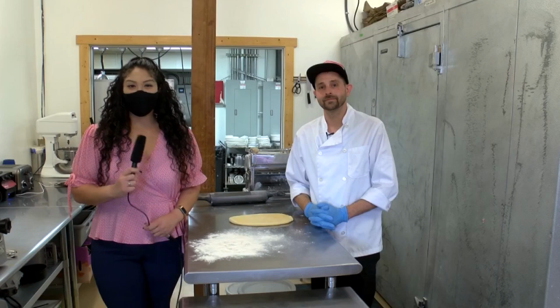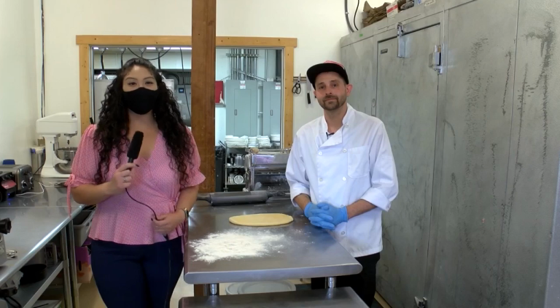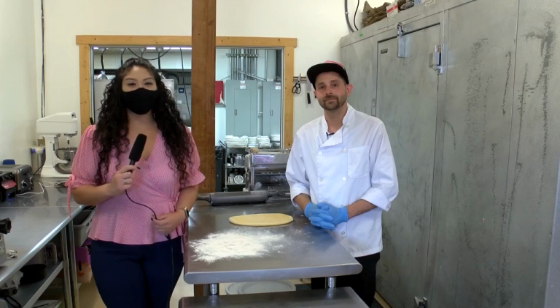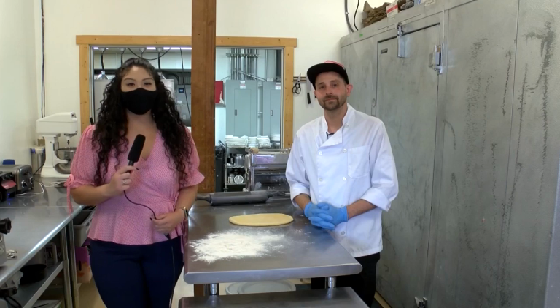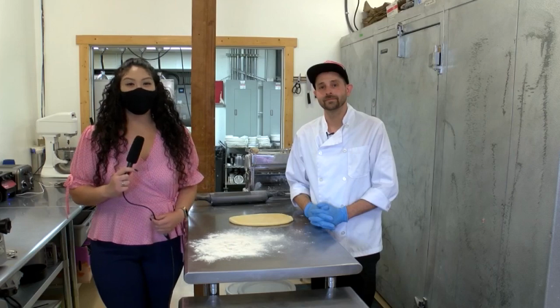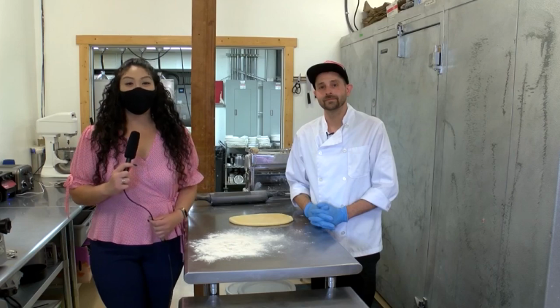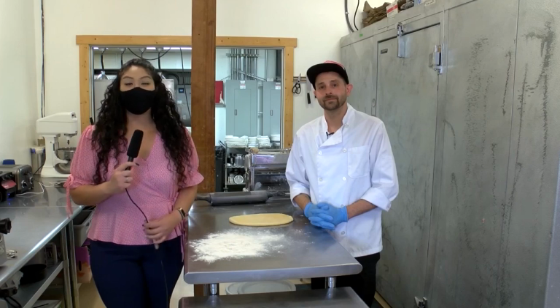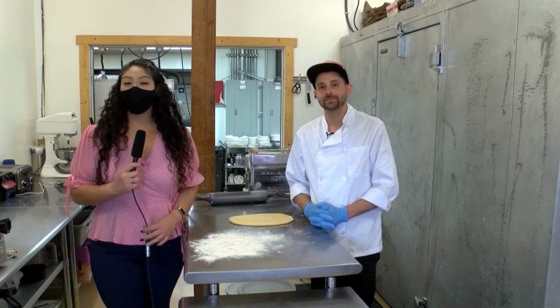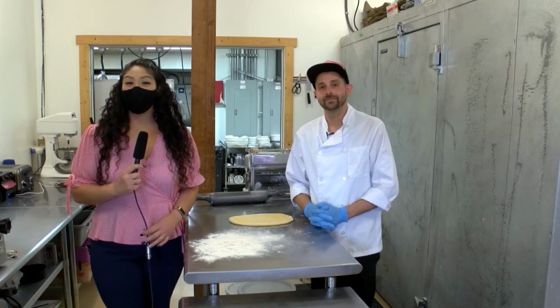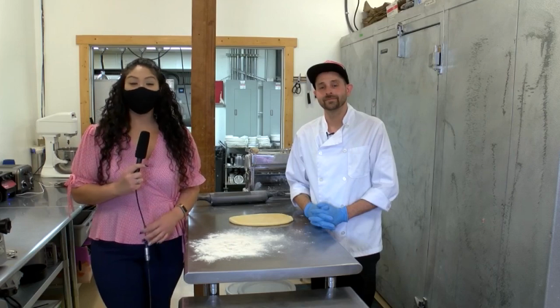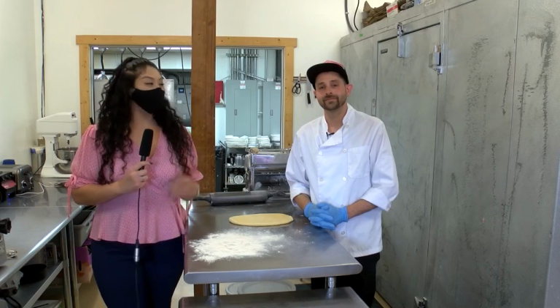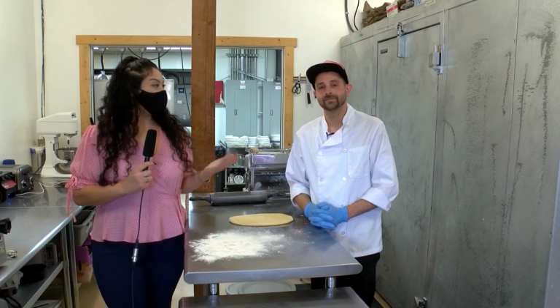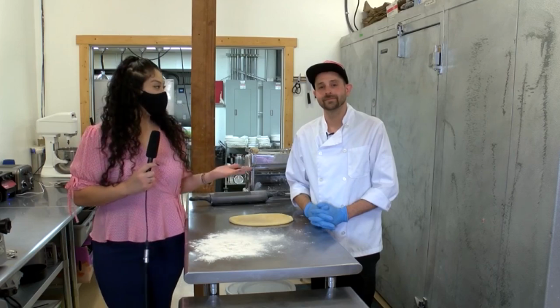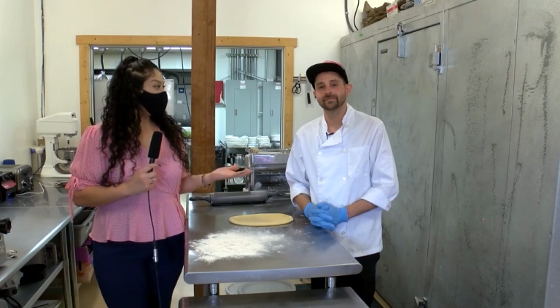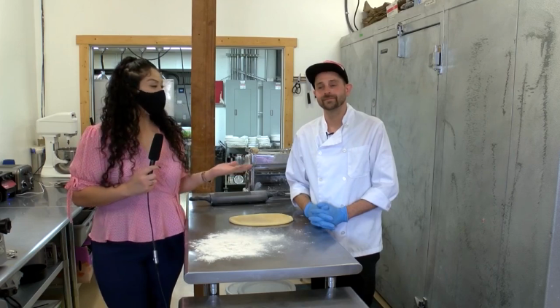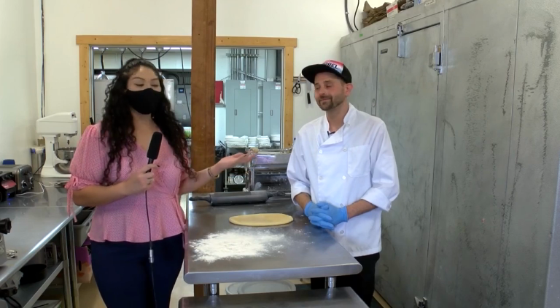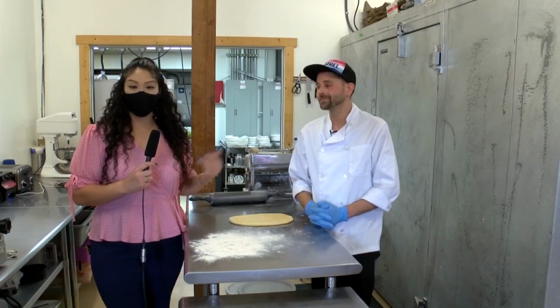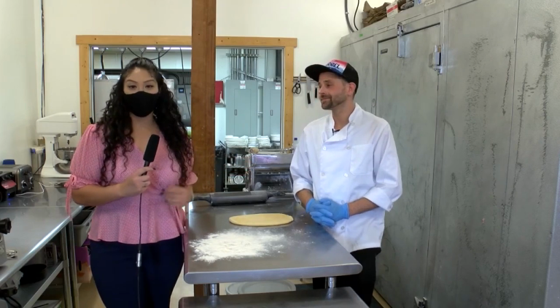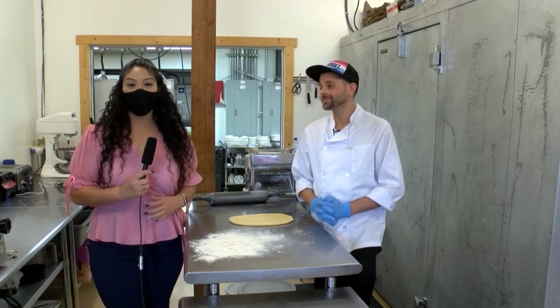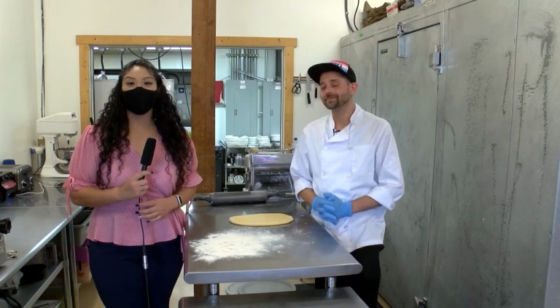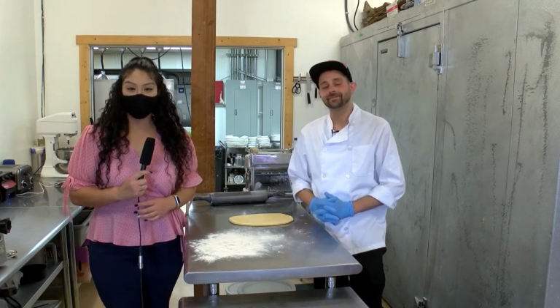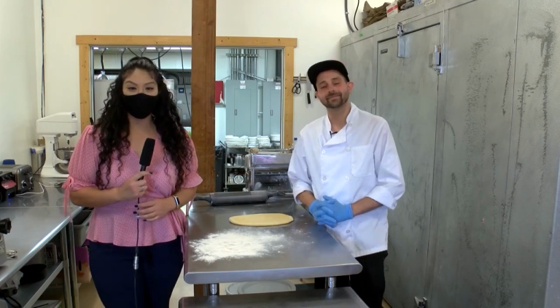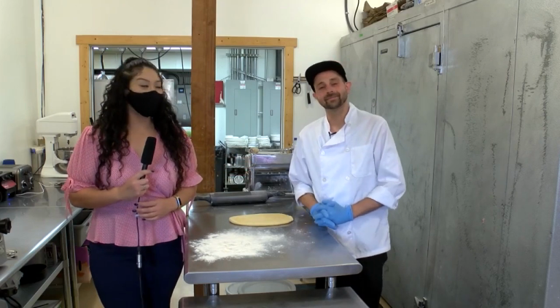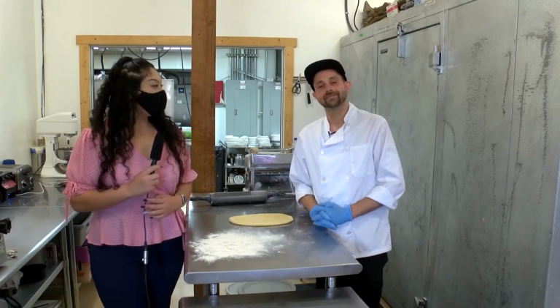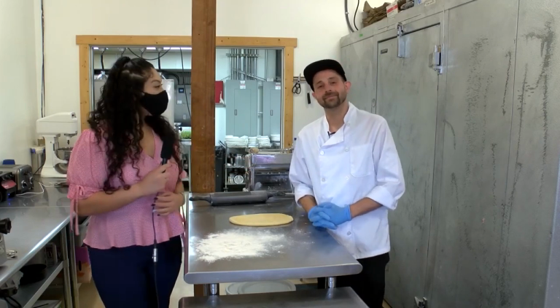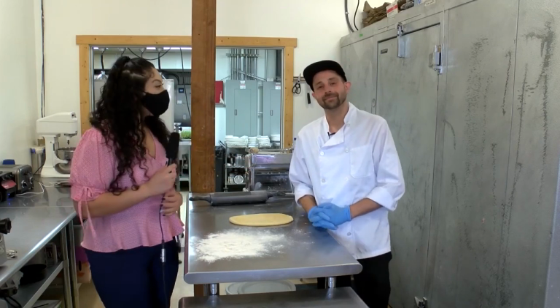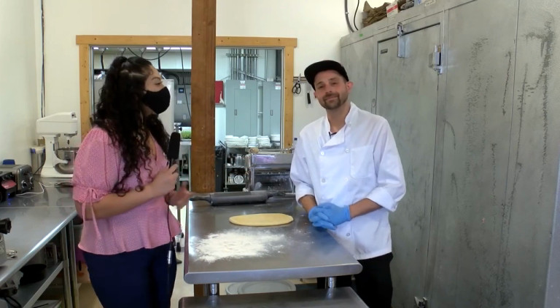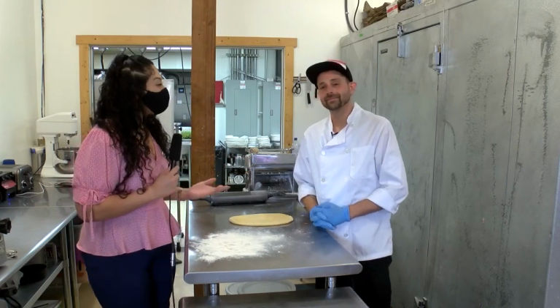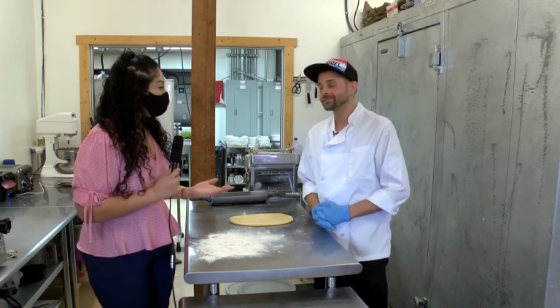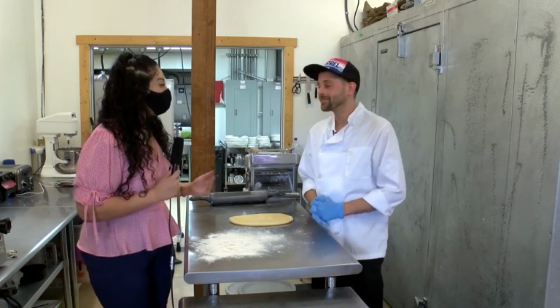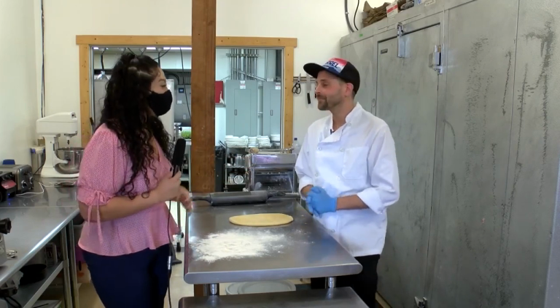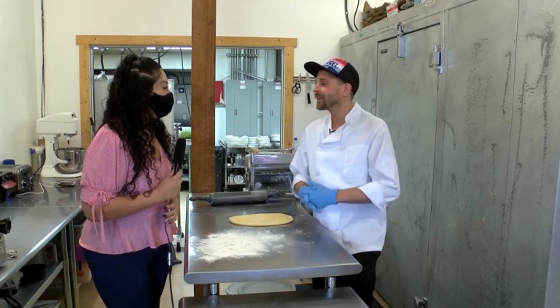Welcome to Foodie Fridays. I'm here with Jesse Bush, the chef of Fifth and Wine. What are we going to be cooking today?